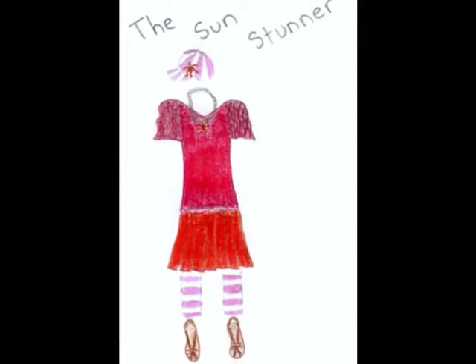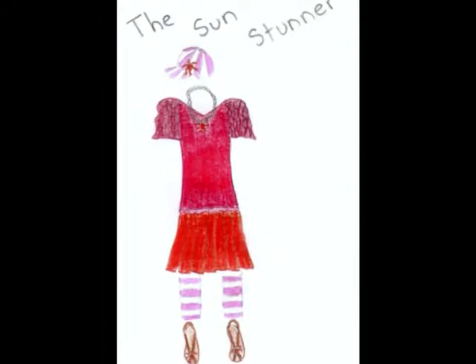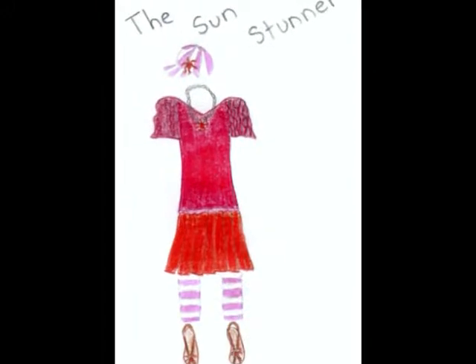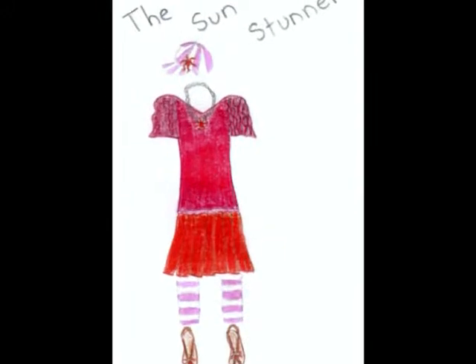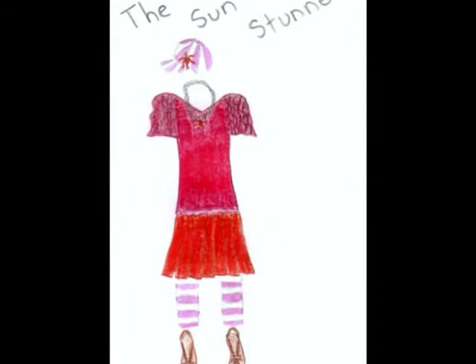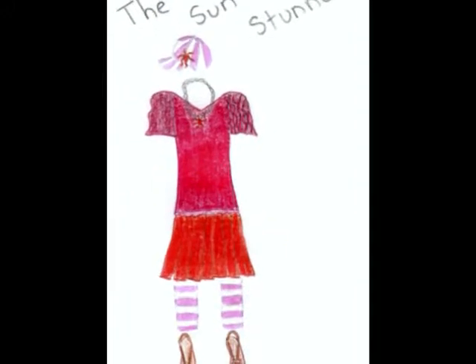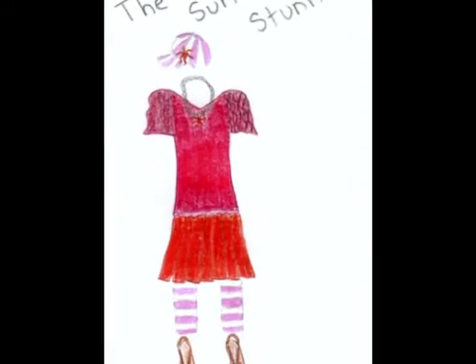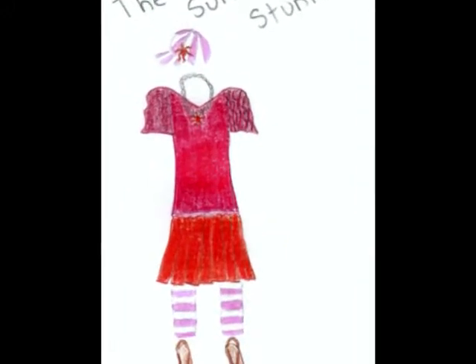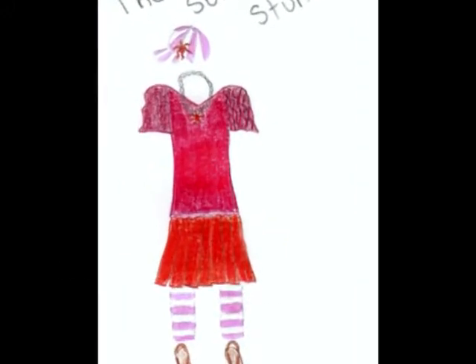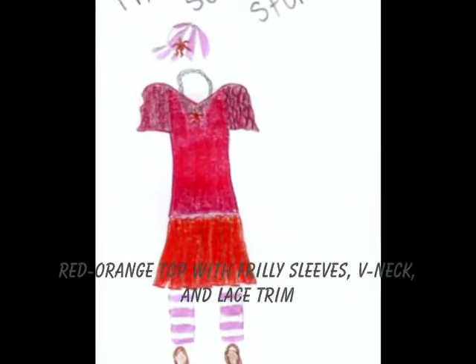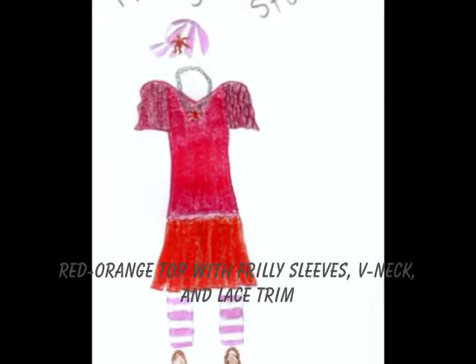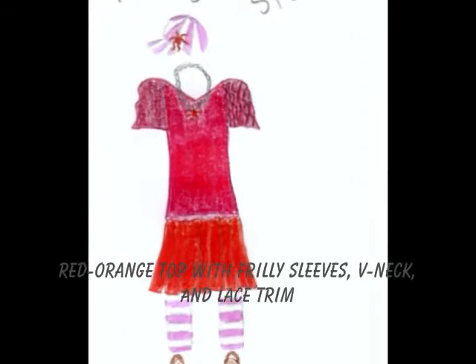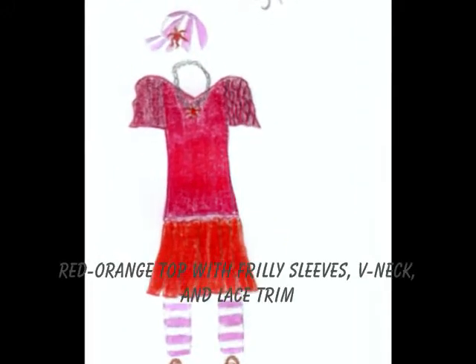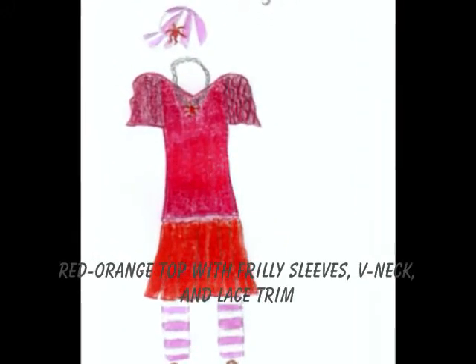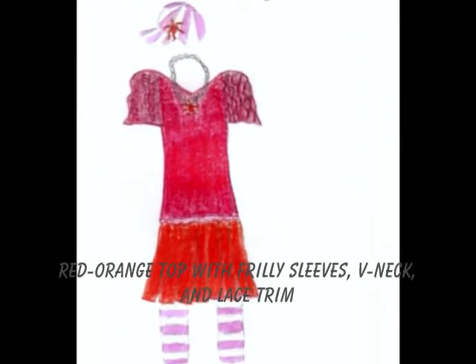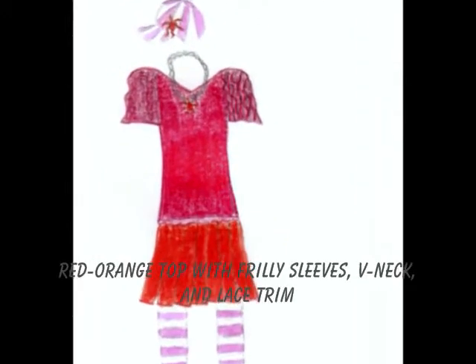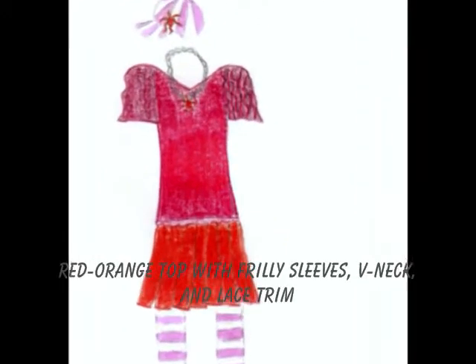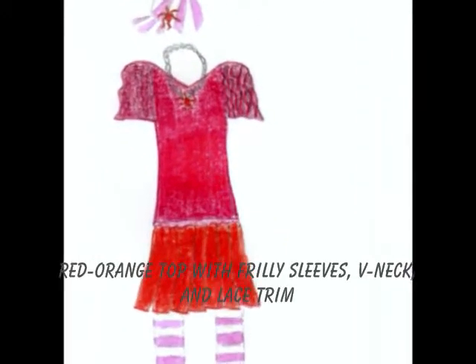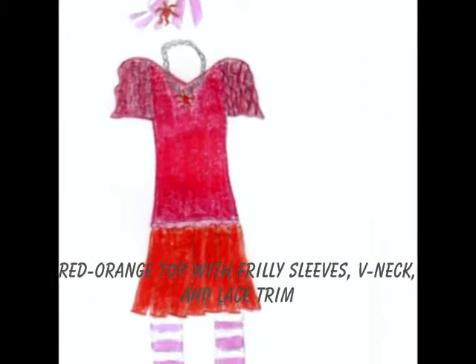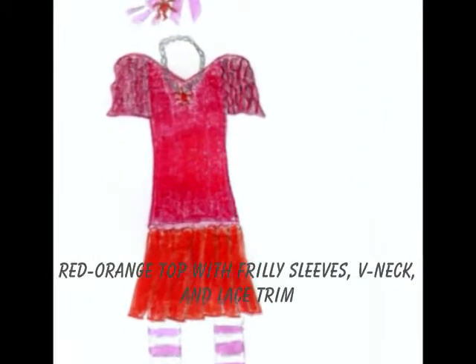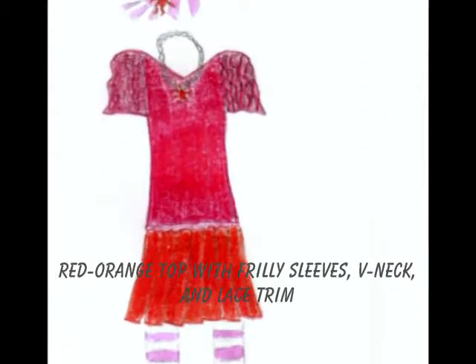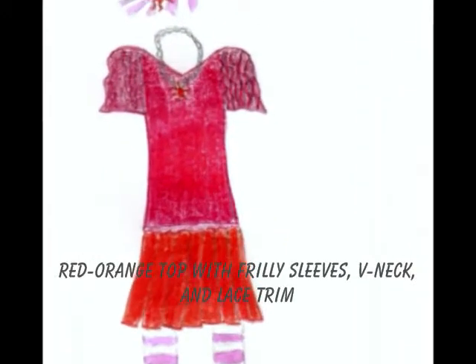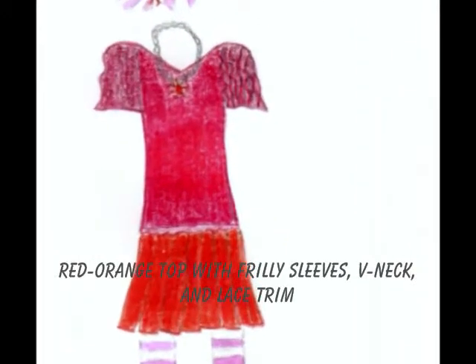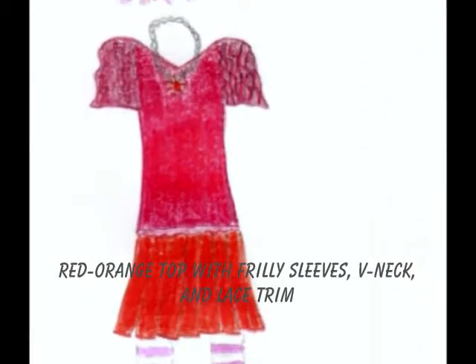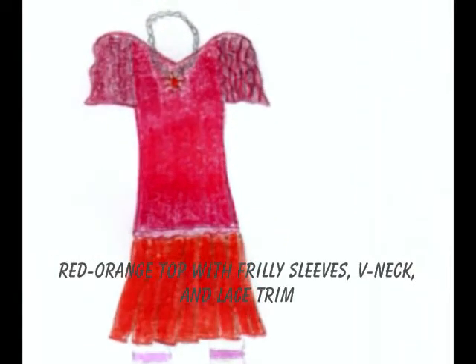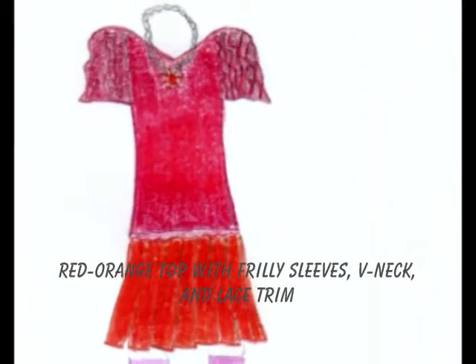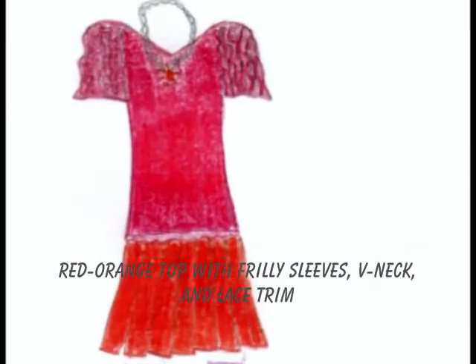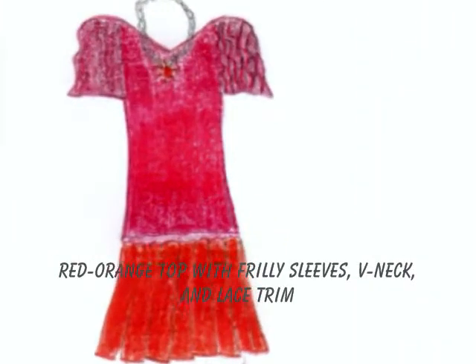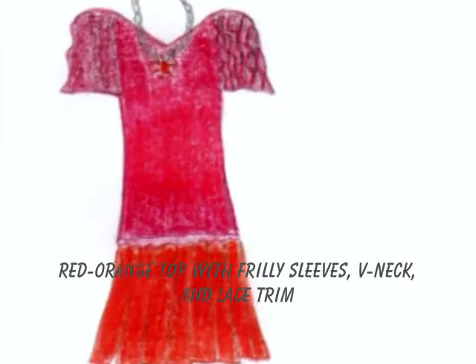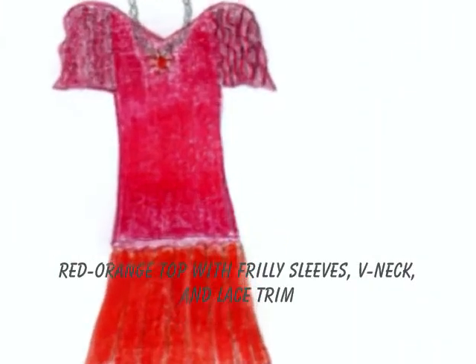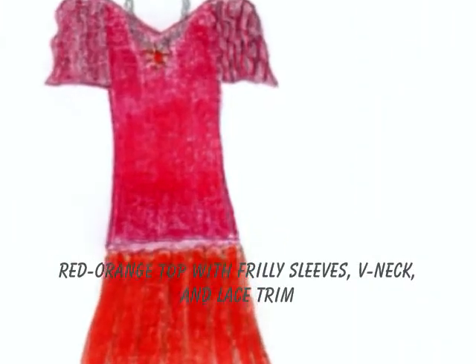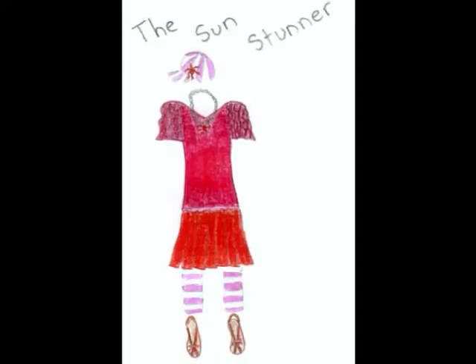It starts off with a simple red-orange top with frilly sleeves, a v-neck, and a lace trim.